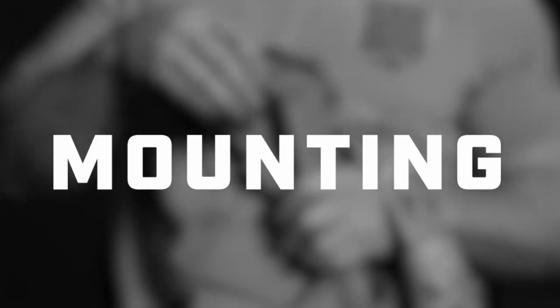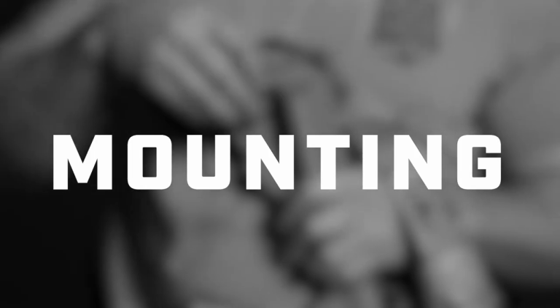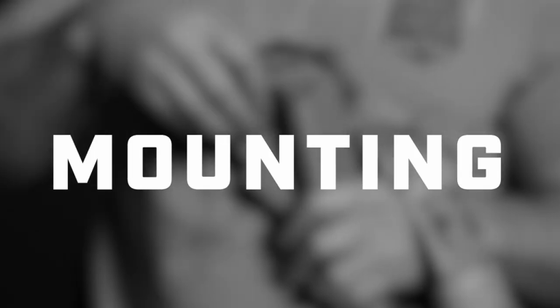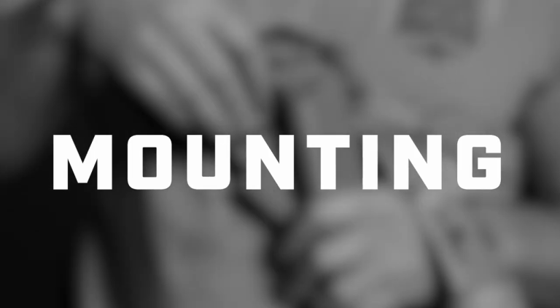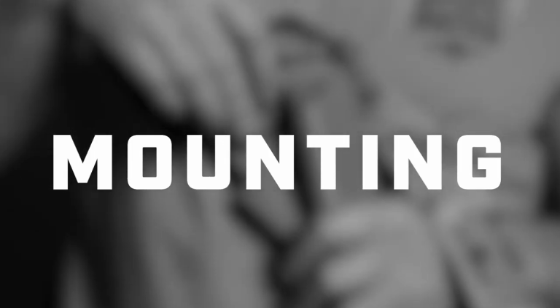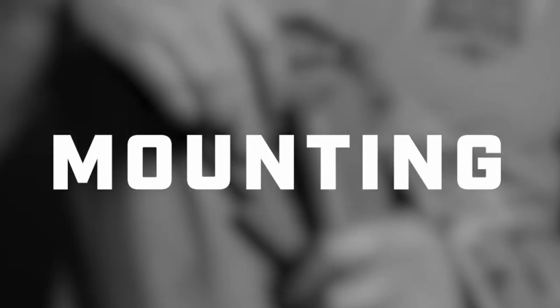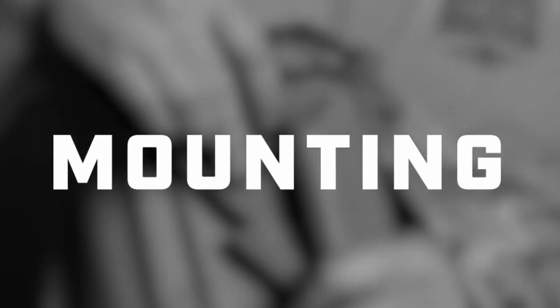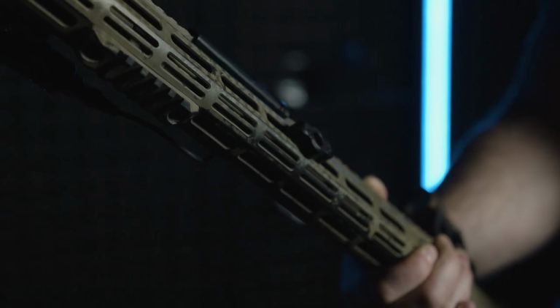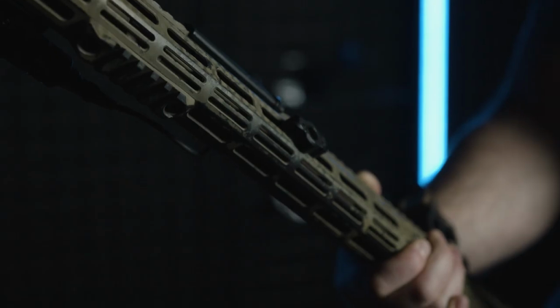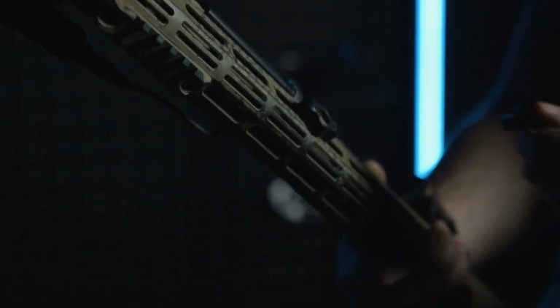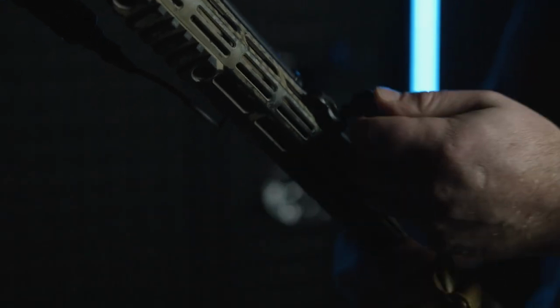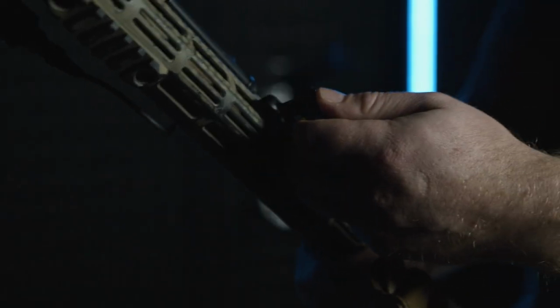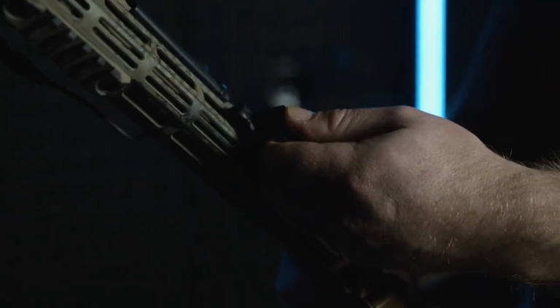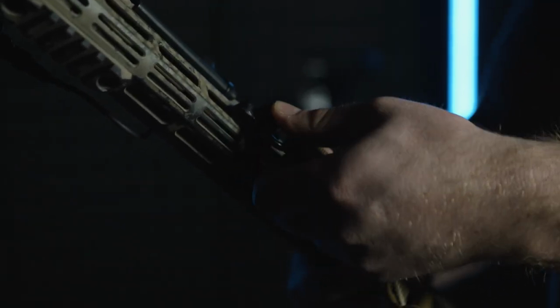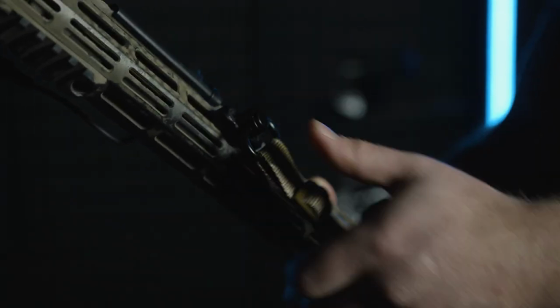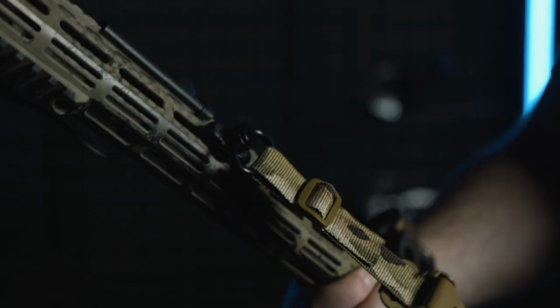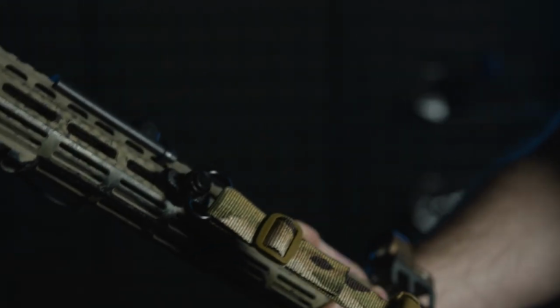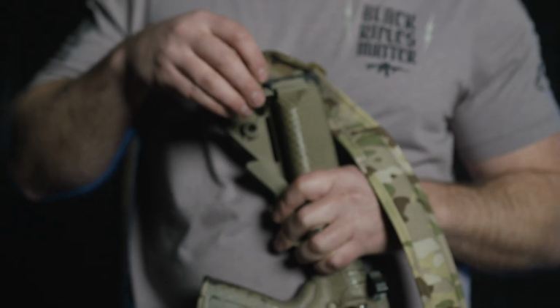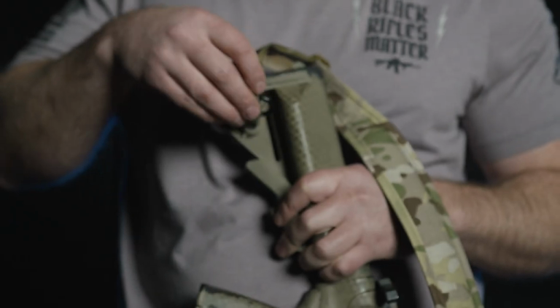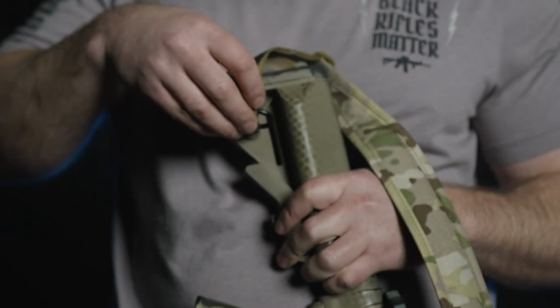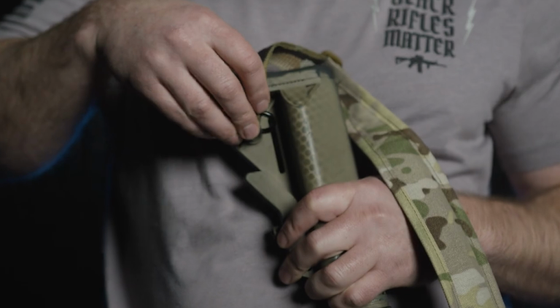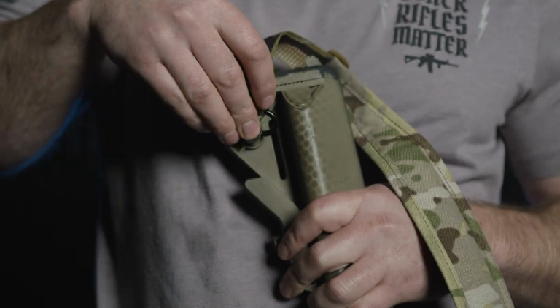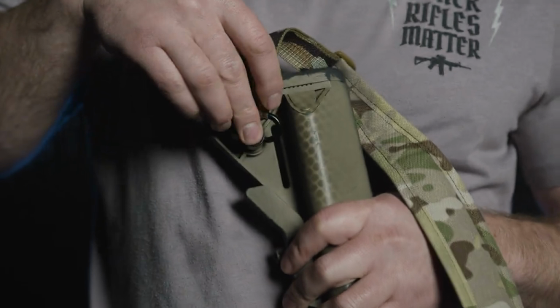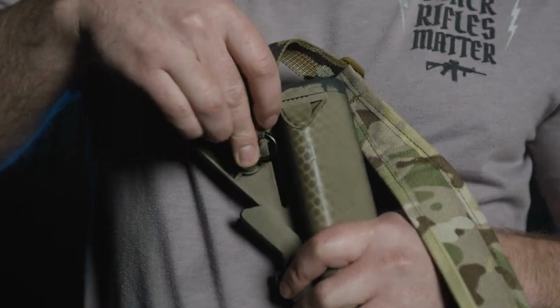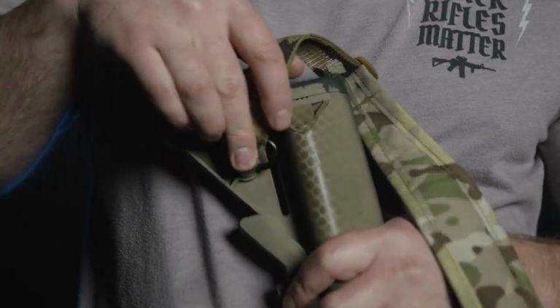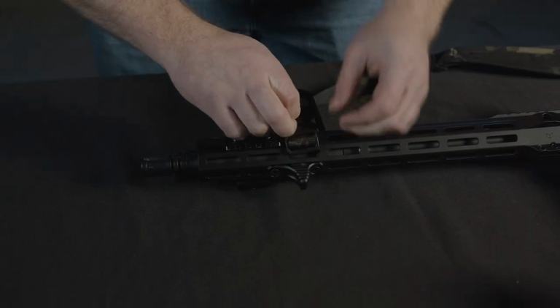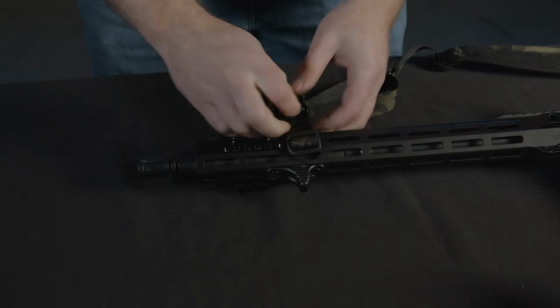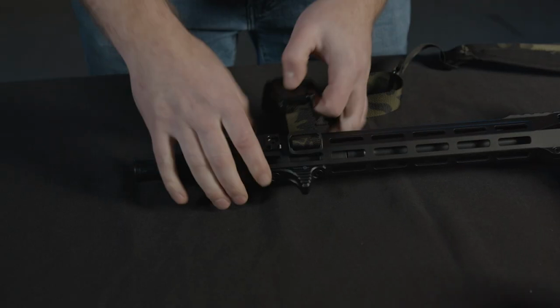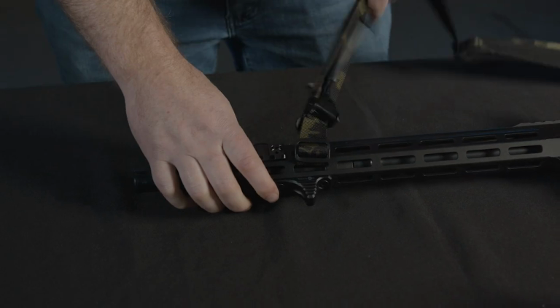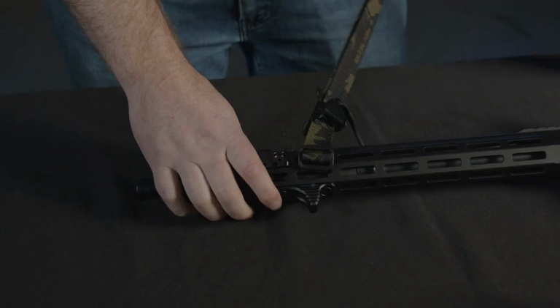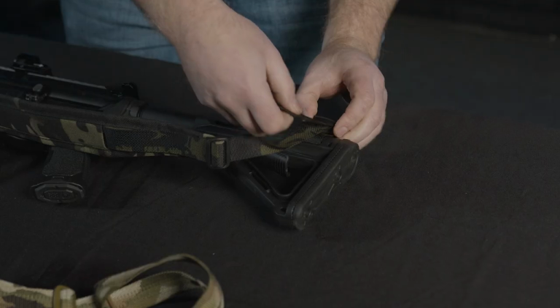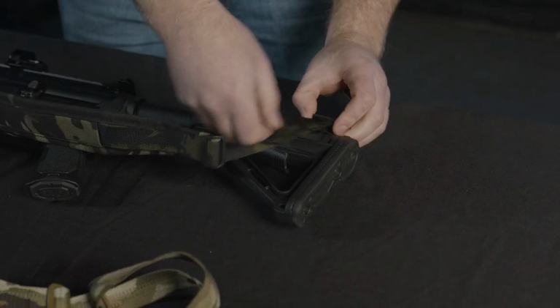Endless ways to mount: the open-ended design gives the user the choice of mounting hardware or securing the rifle directly with sling material.